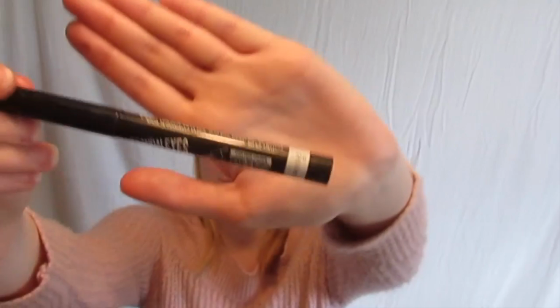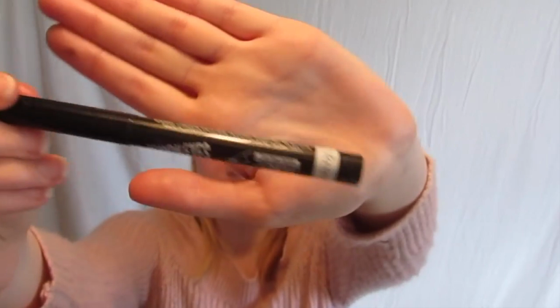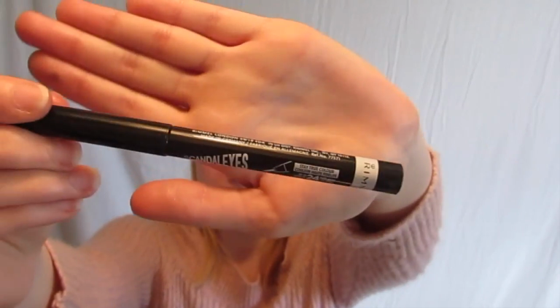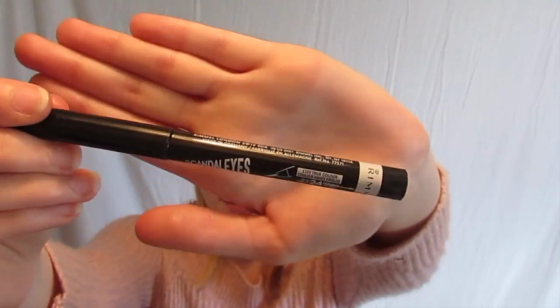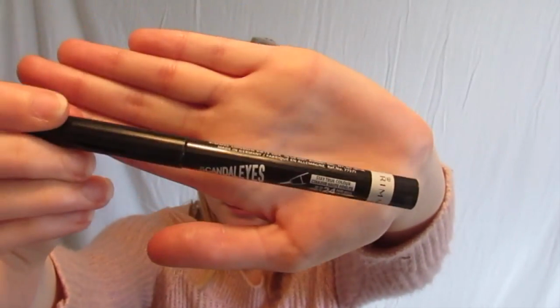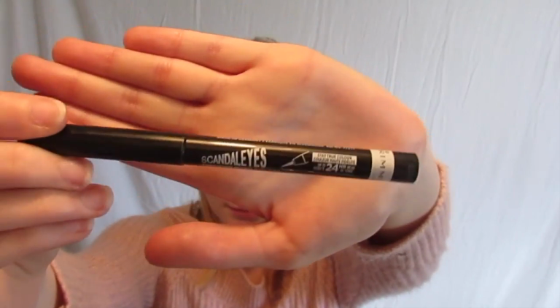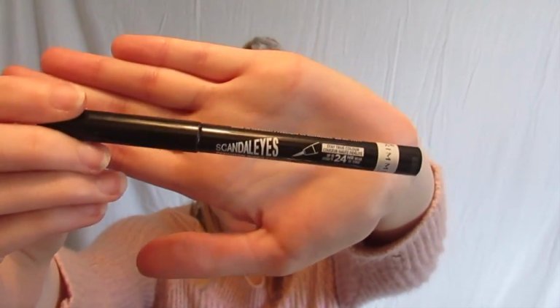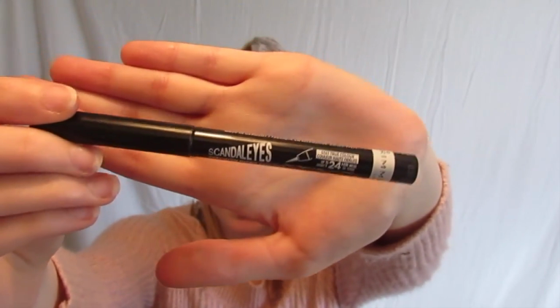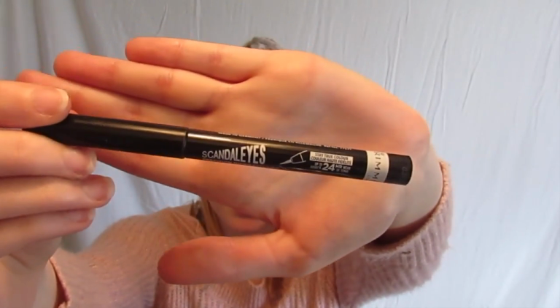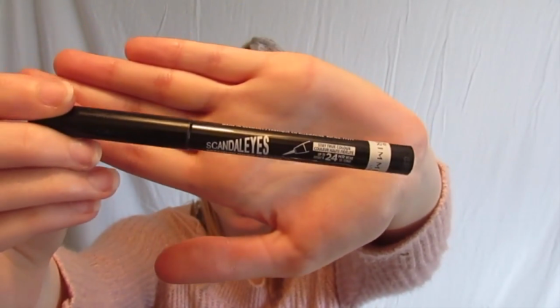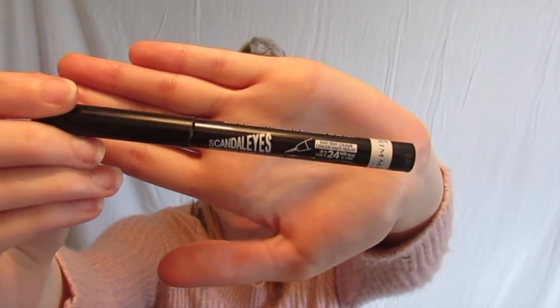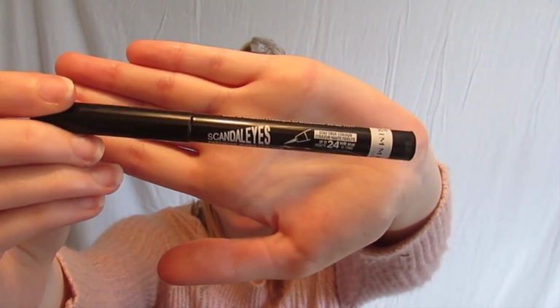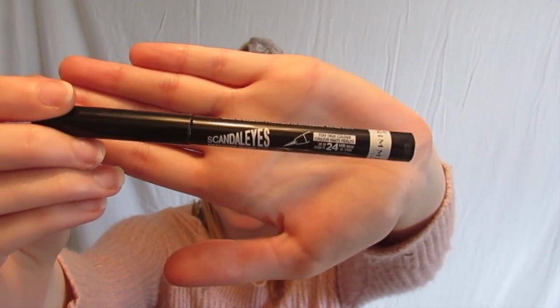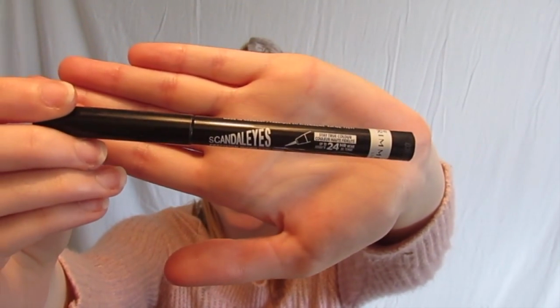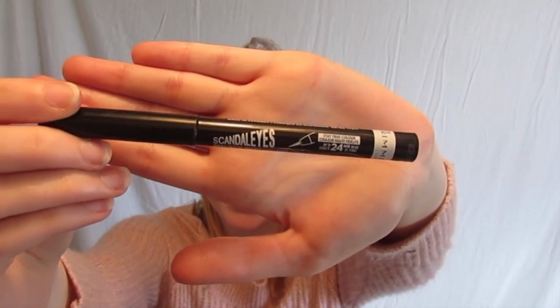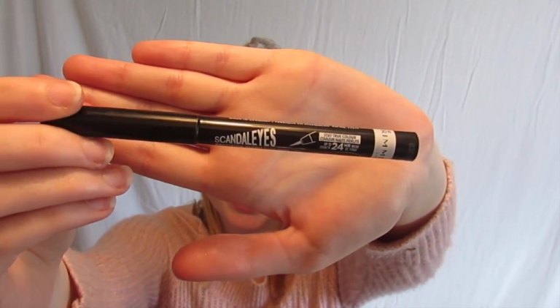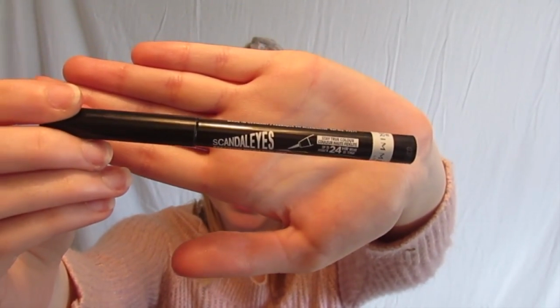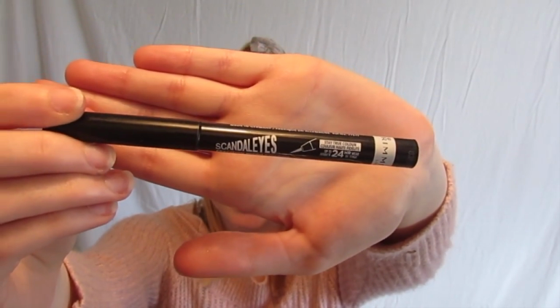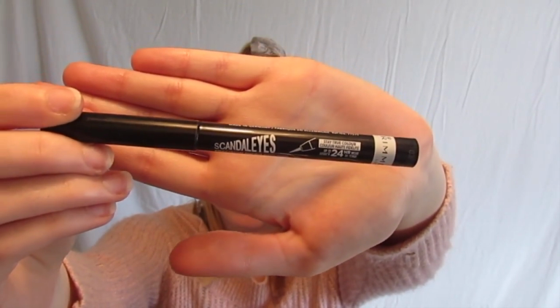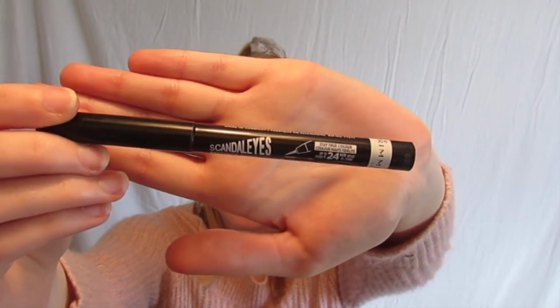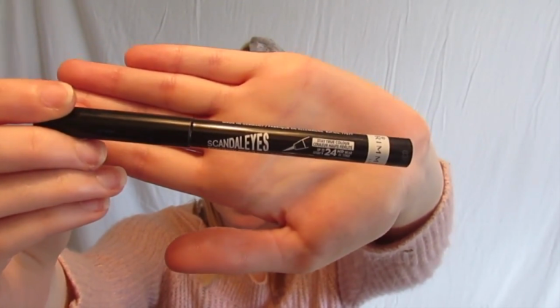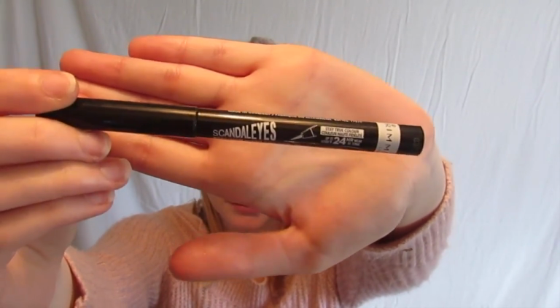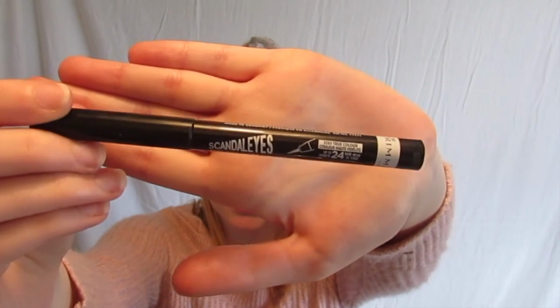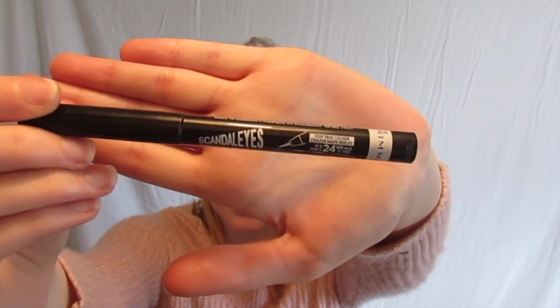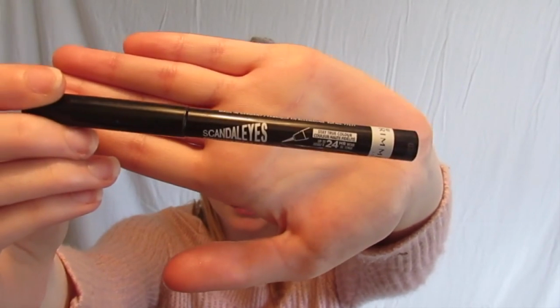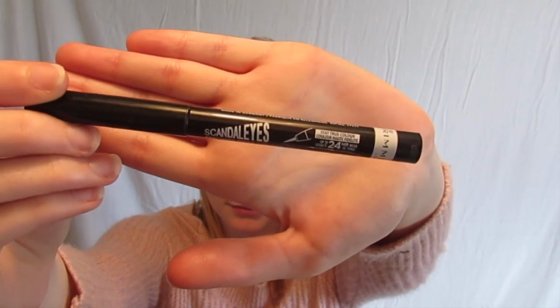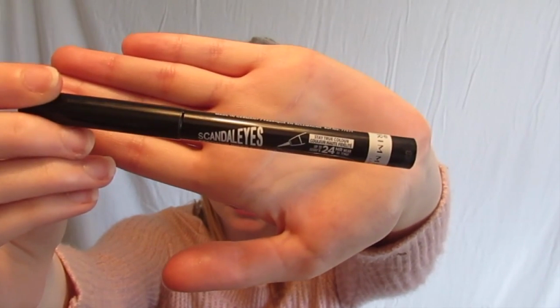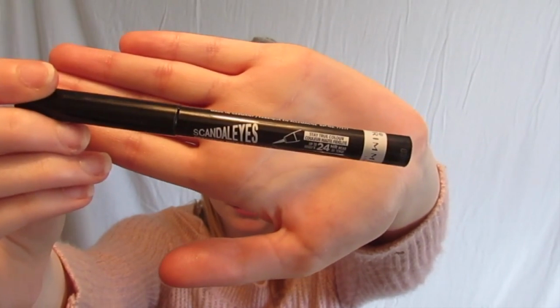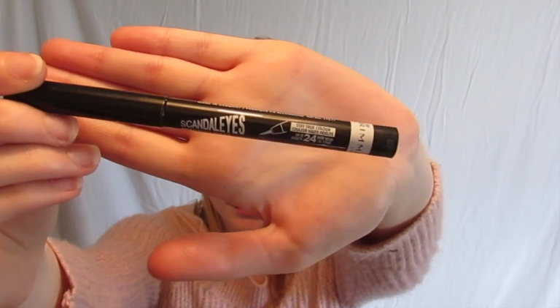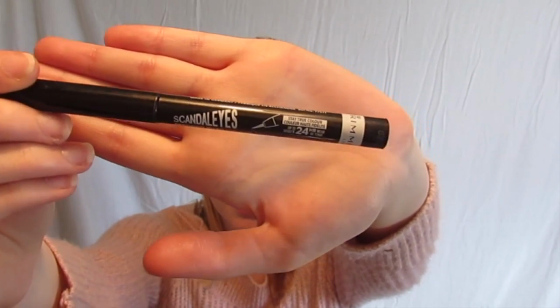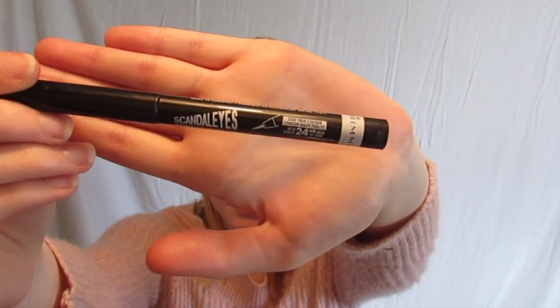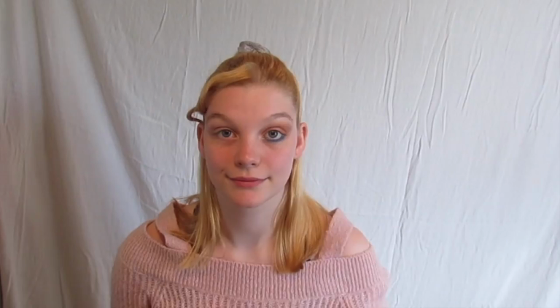Next, I took my Scandal Eyes eyeliner from Rimmel London and added a nice big wing.